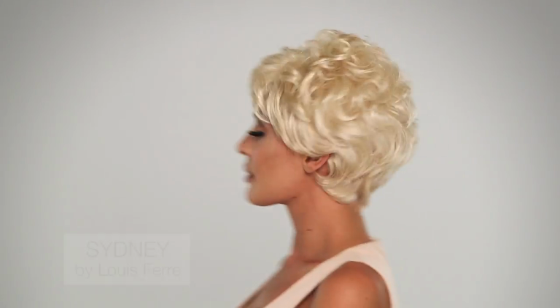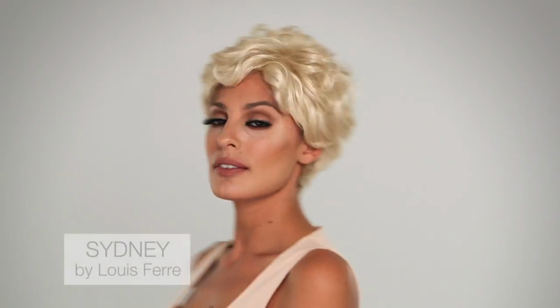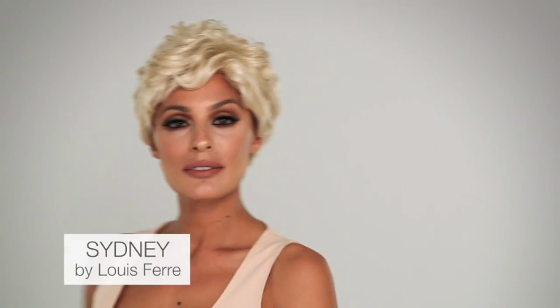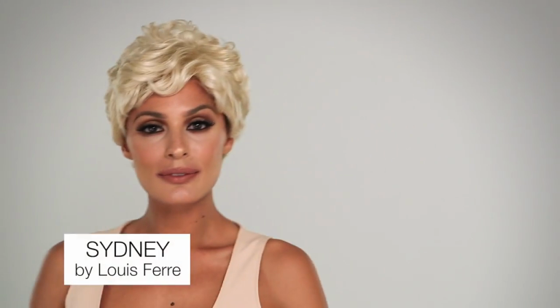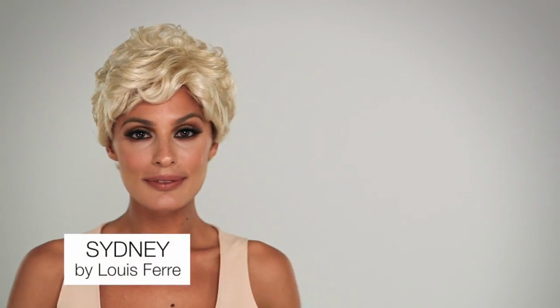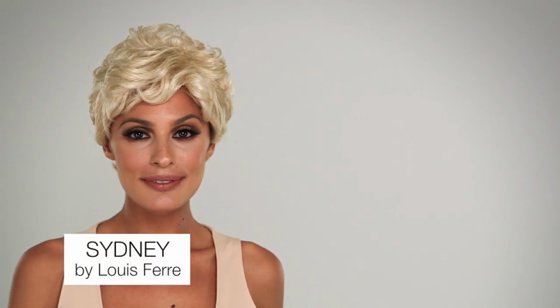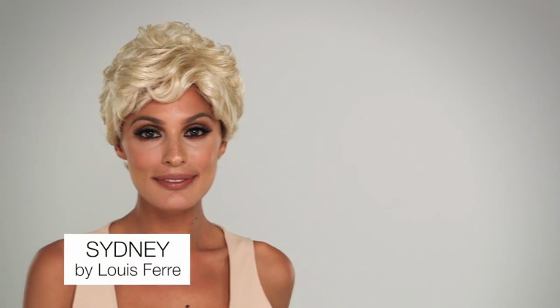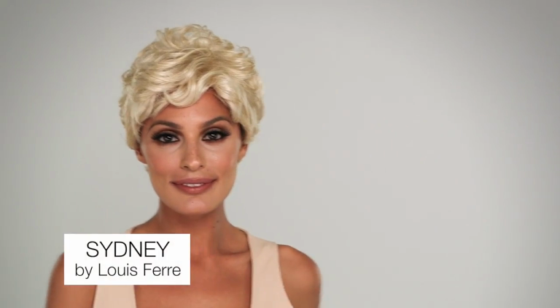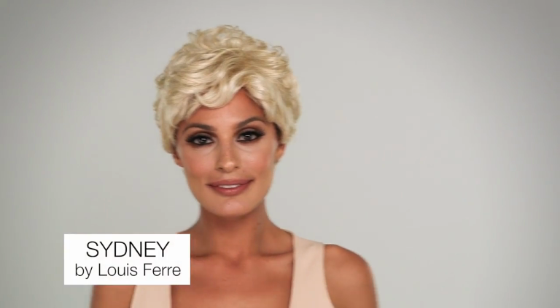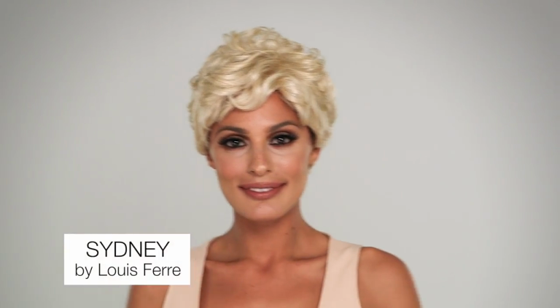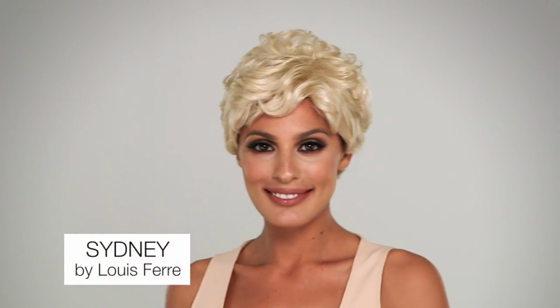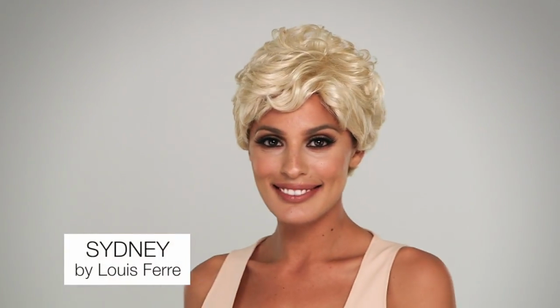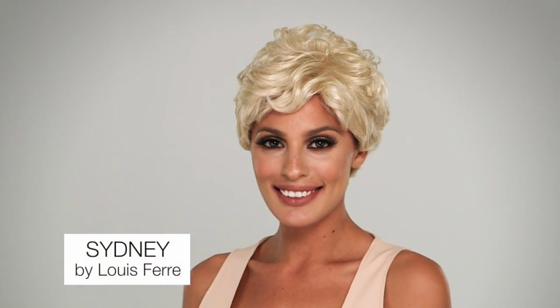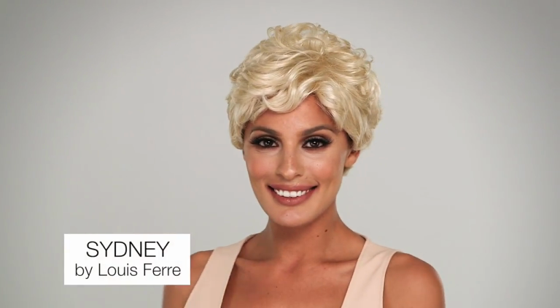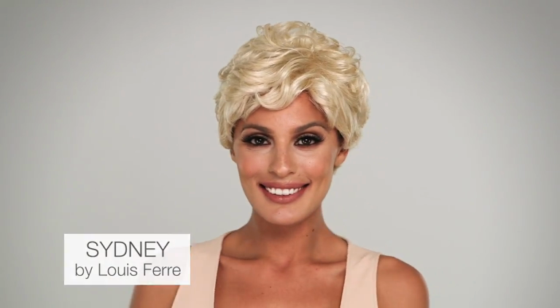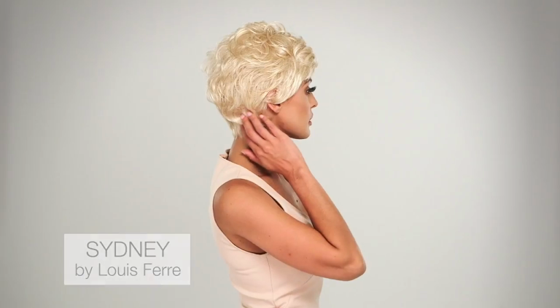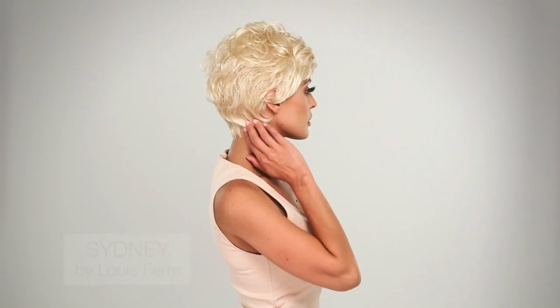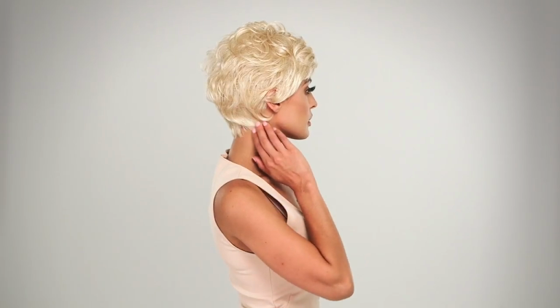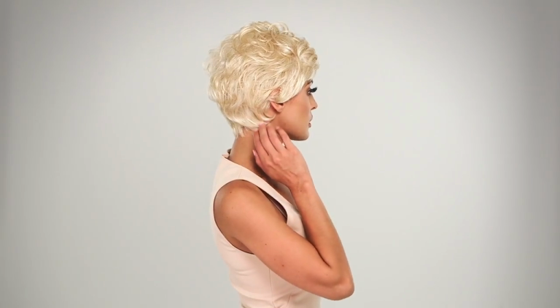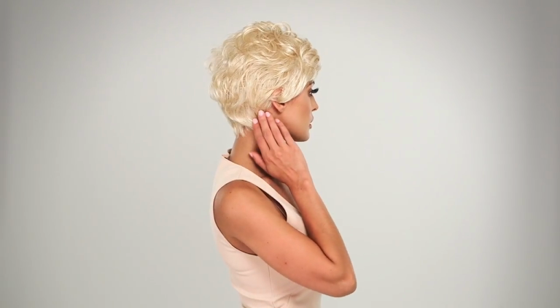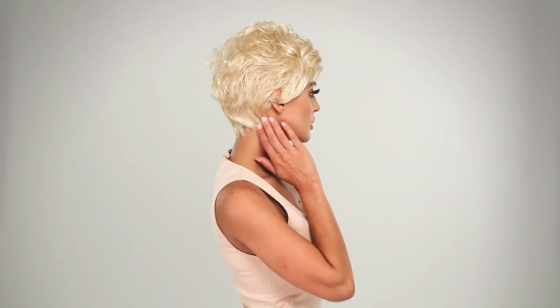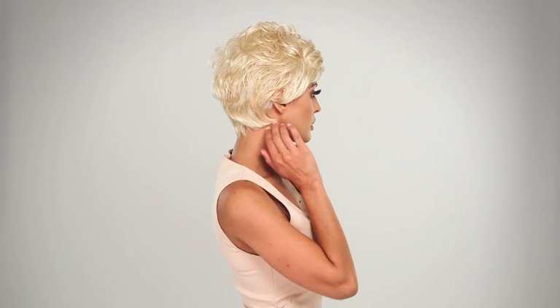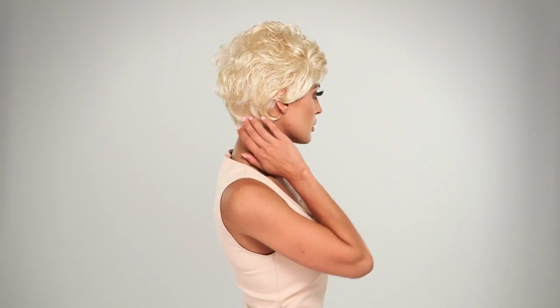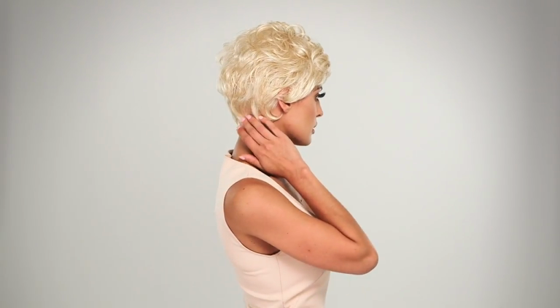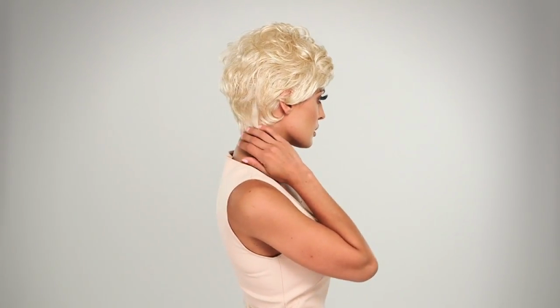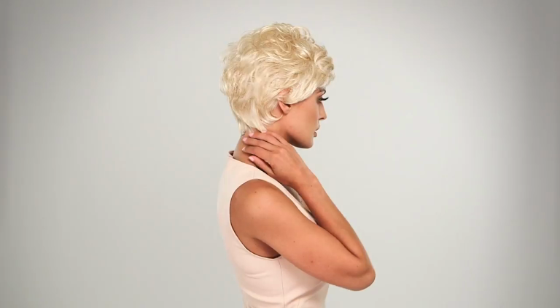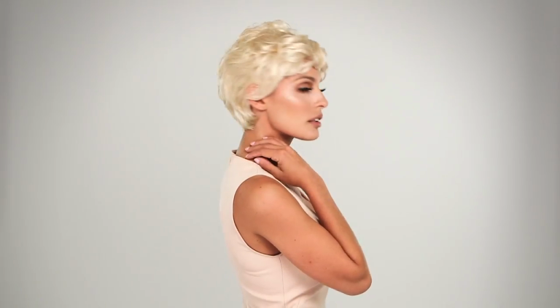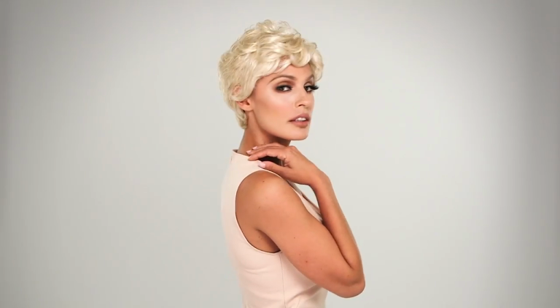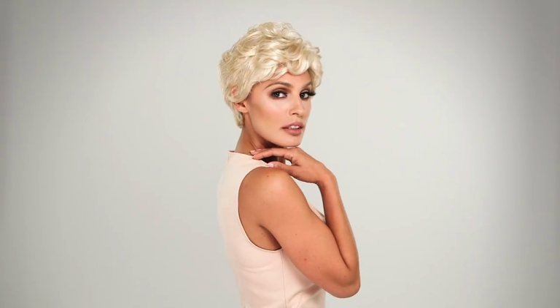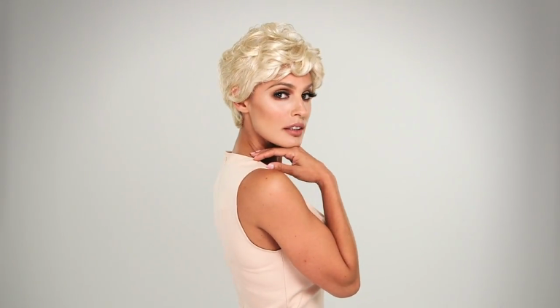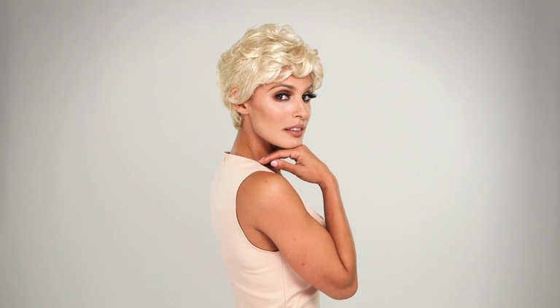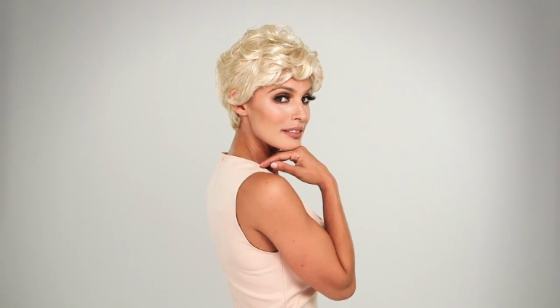Sydney by Luz Foray is a lightweight short wig with short soft curls. It's the perfect shake and wear hairstyle.